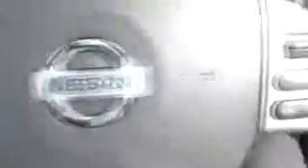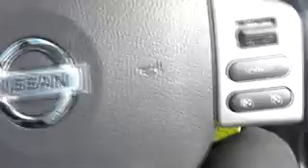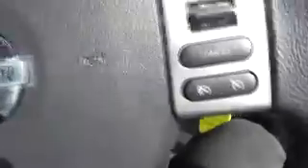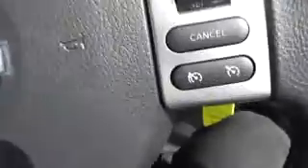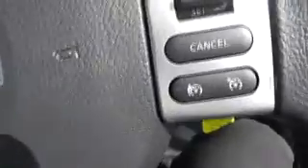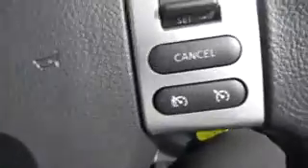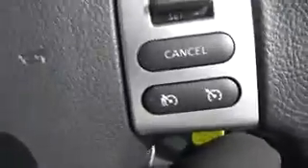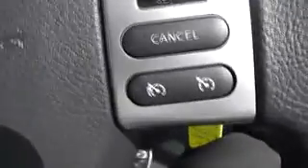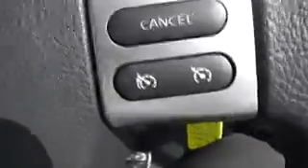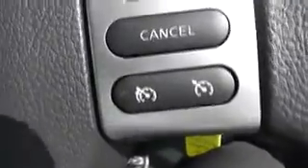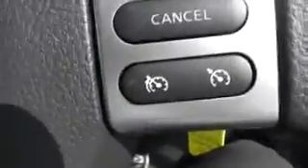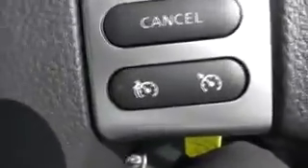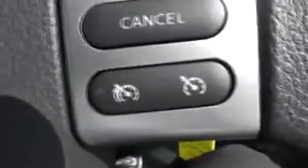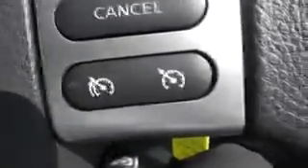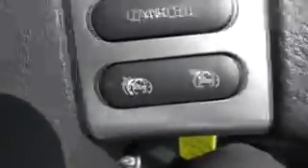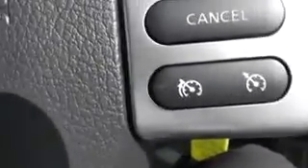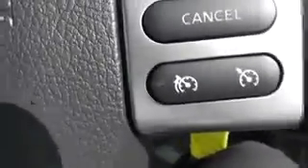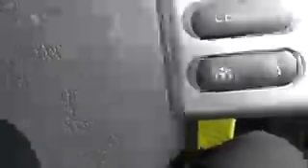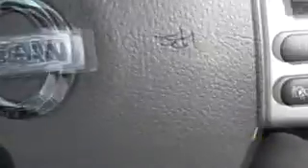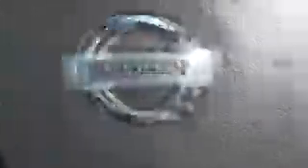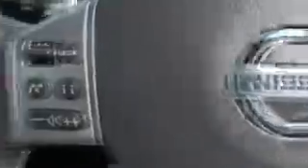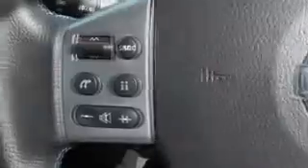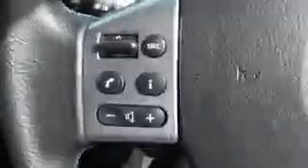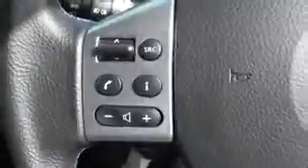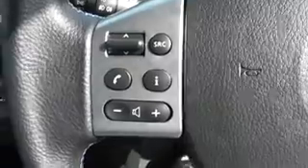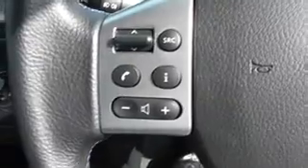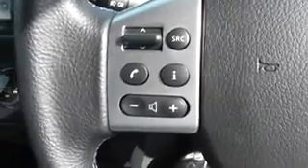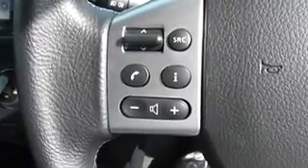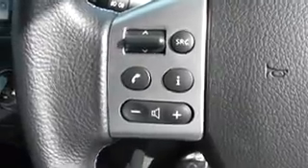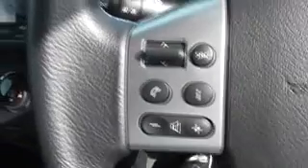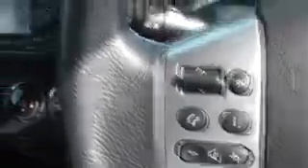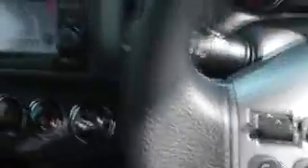On the right hand side of the steering wheel are two functions: the speed limiter and the cruise control. And on the left is the audio and Bluetooth phone controls.